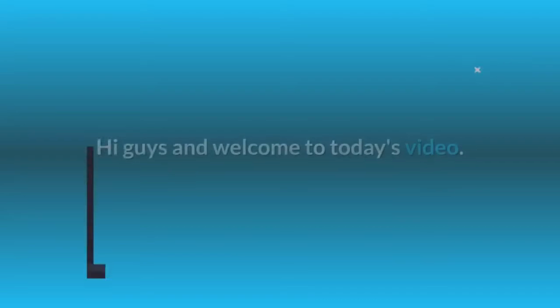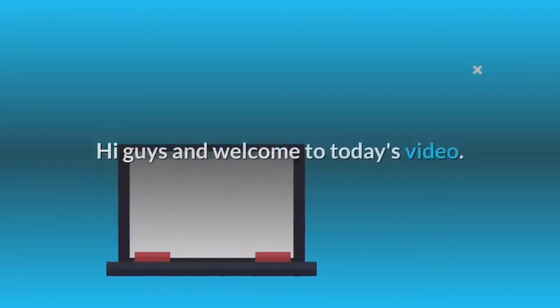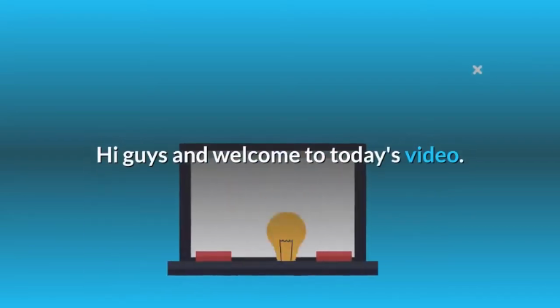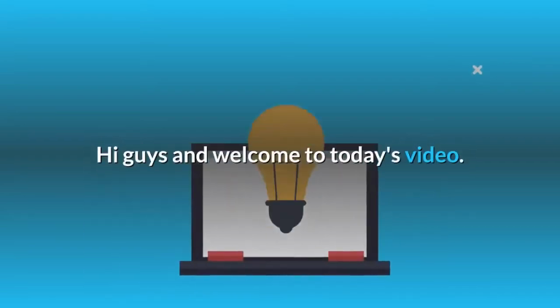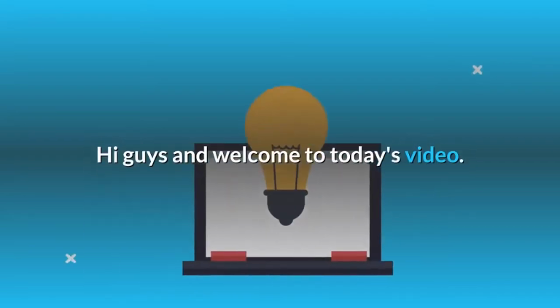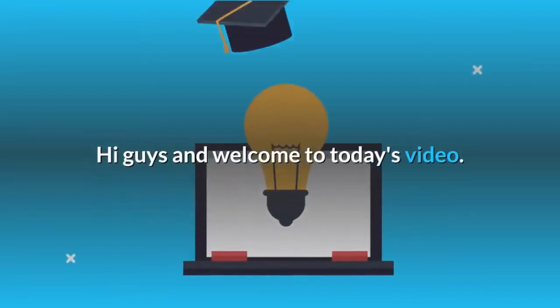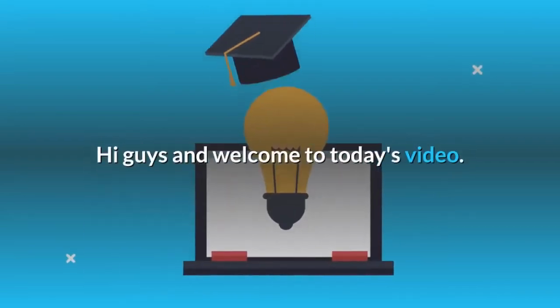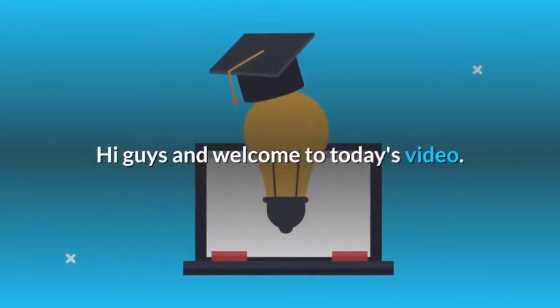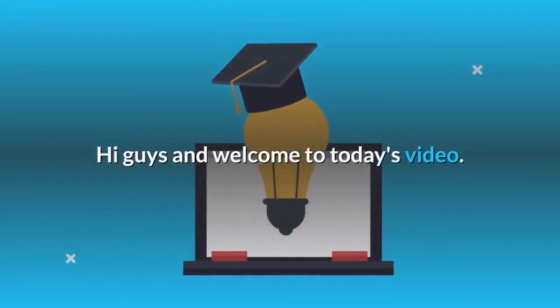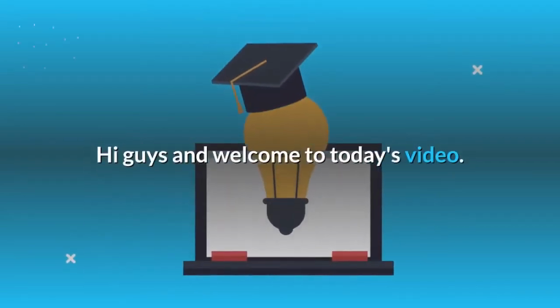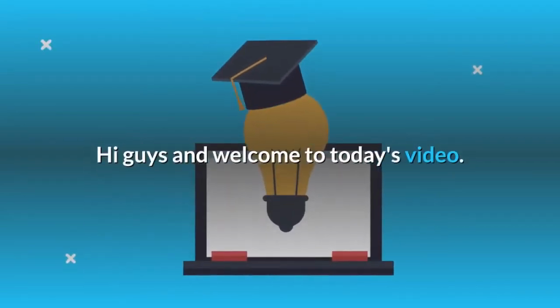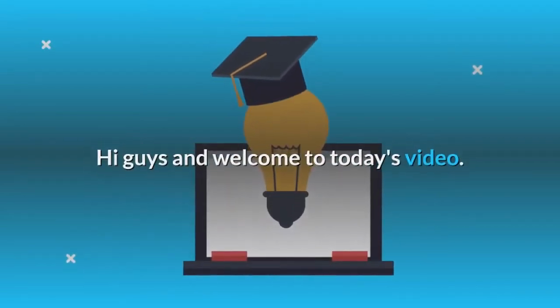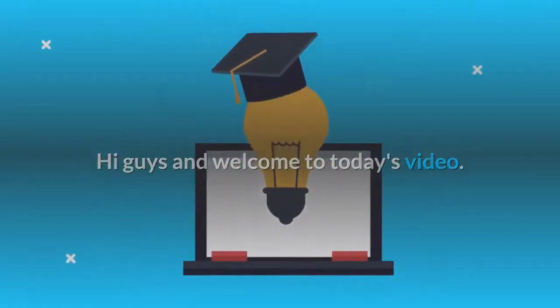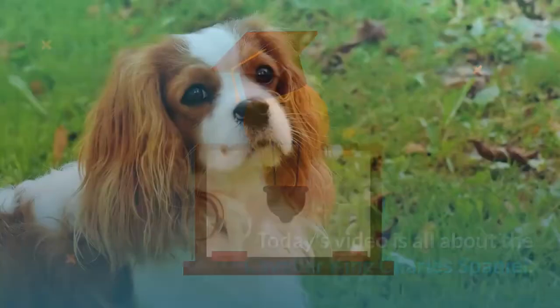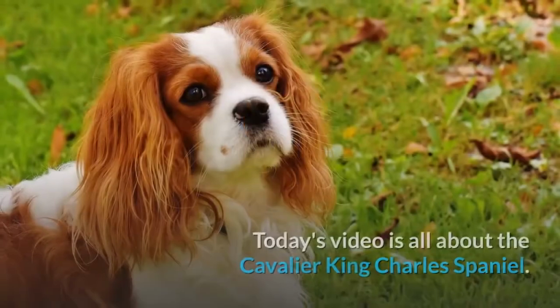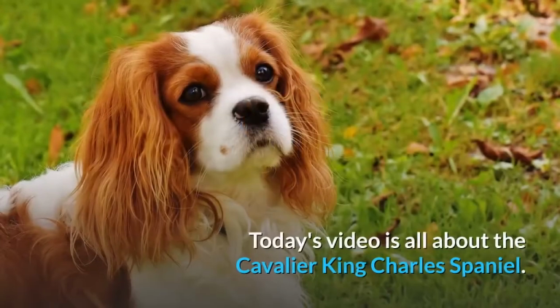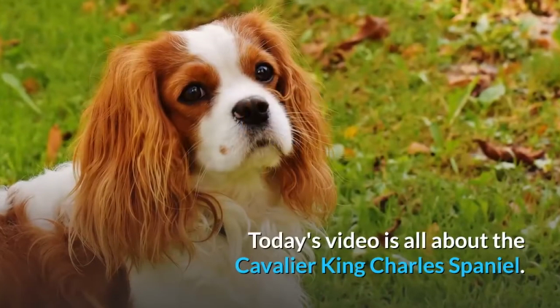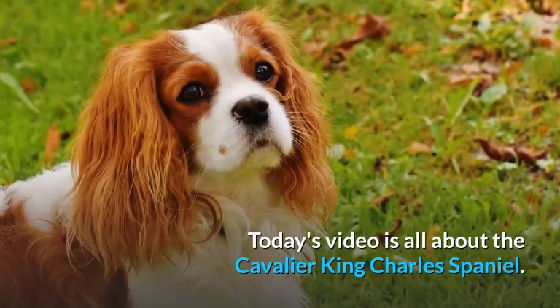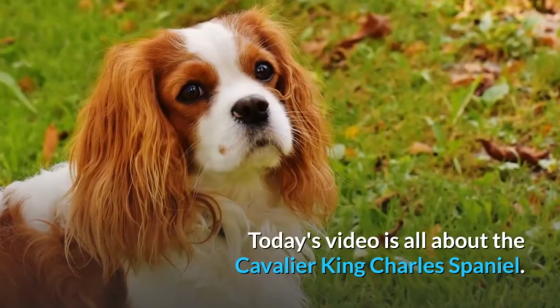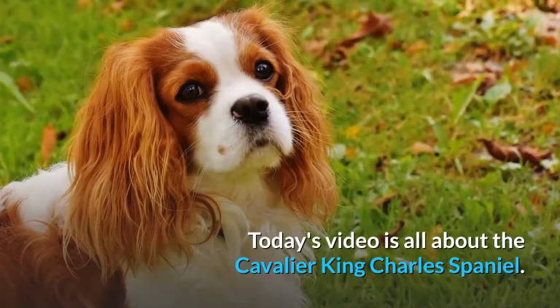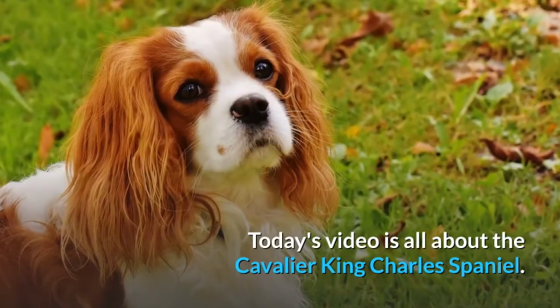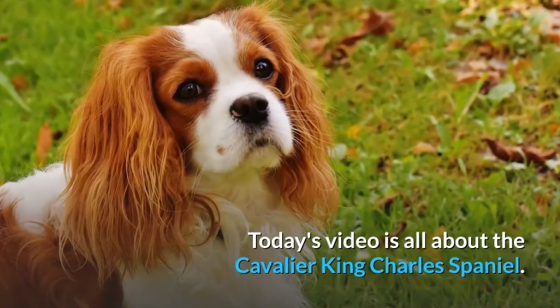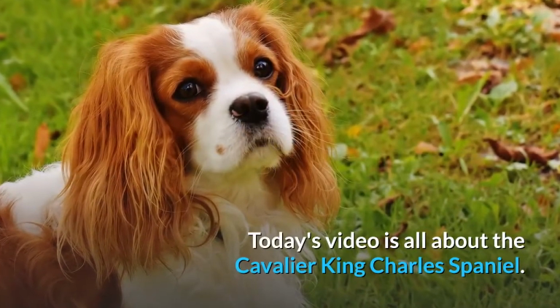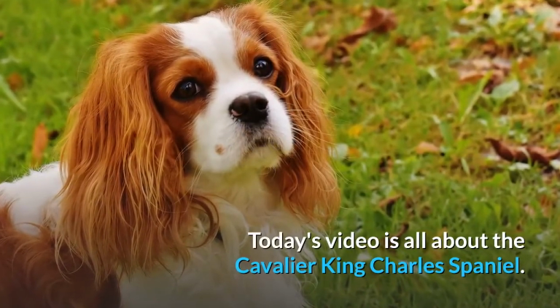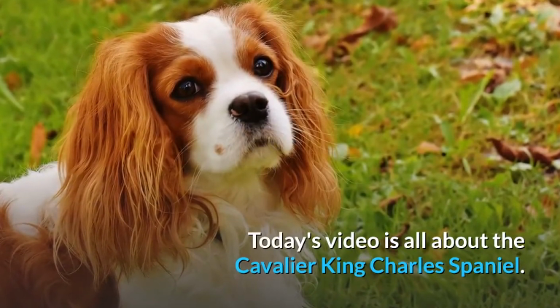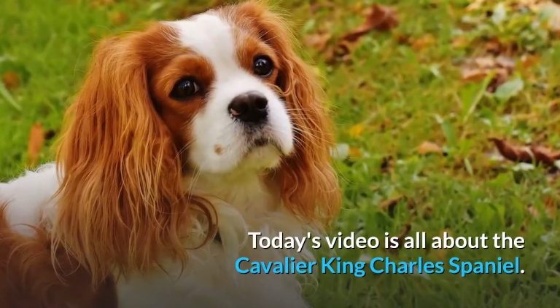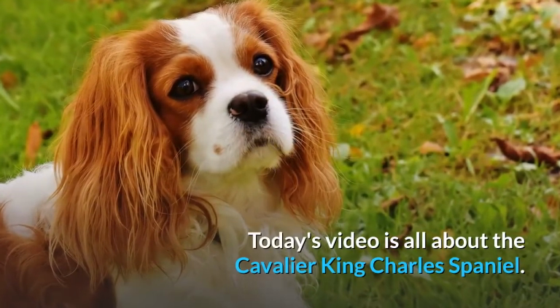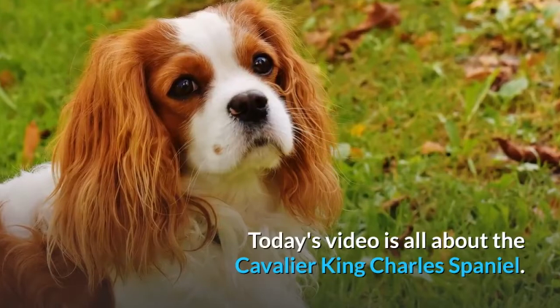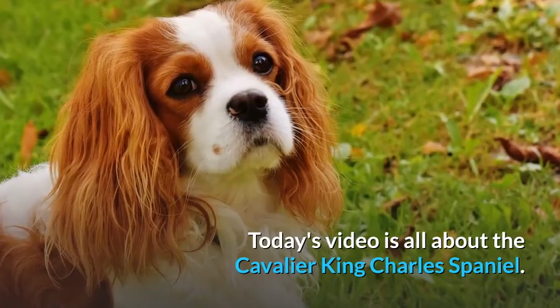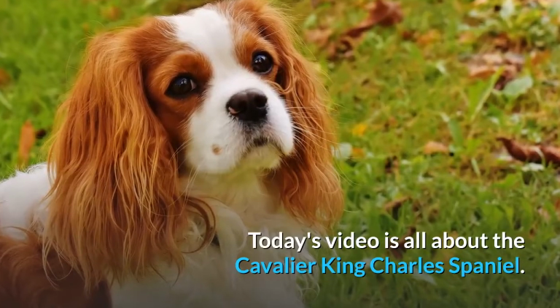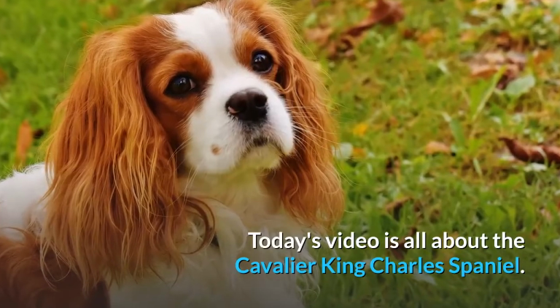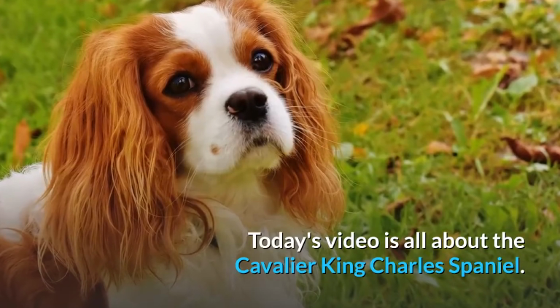Hi guys and welcome to today's video. Today's video is all about the Cavalier King Charles Spaniel.